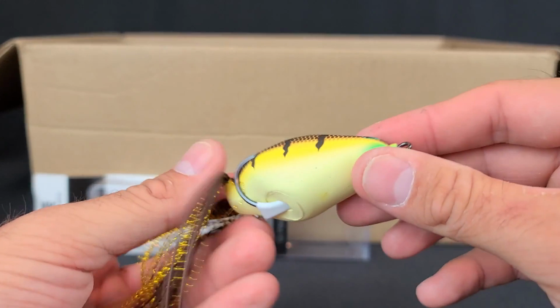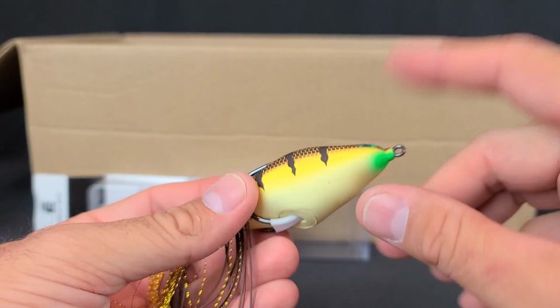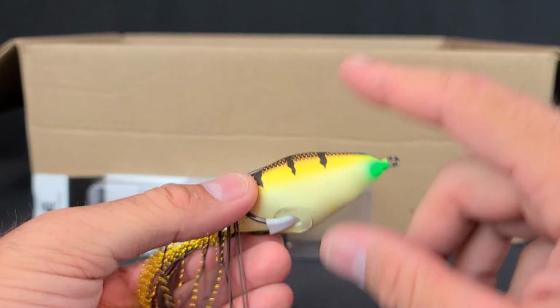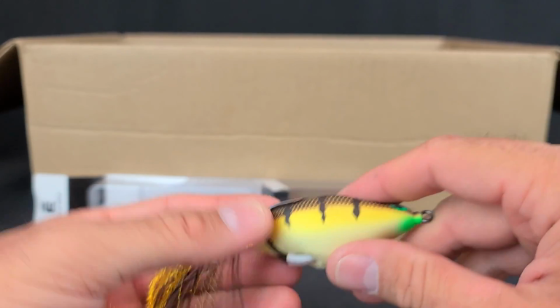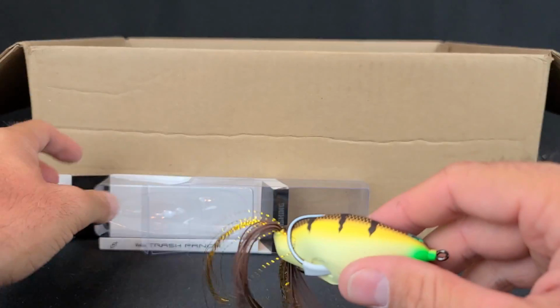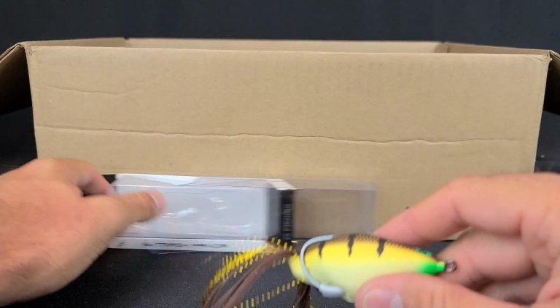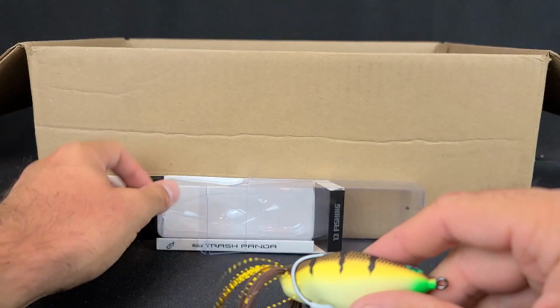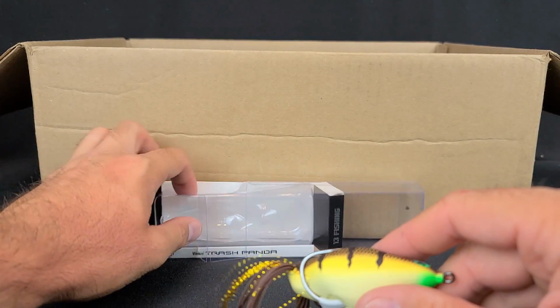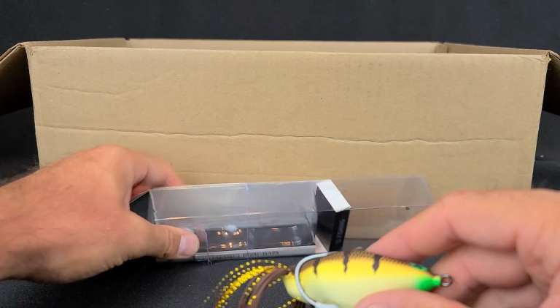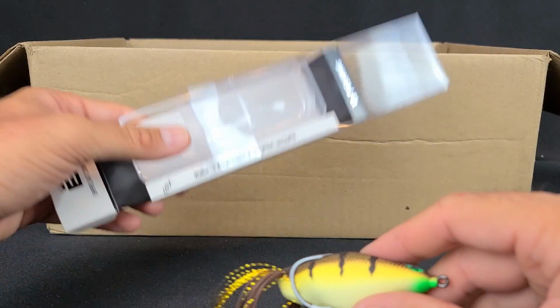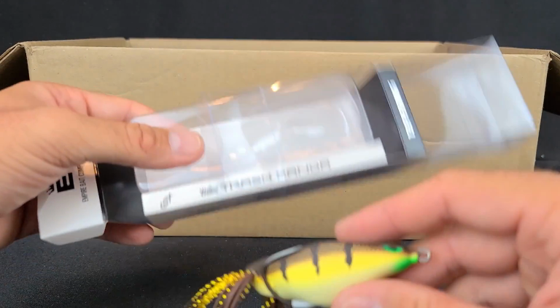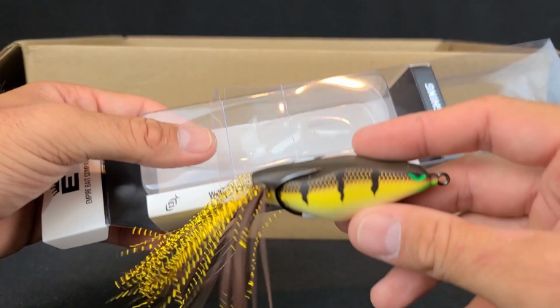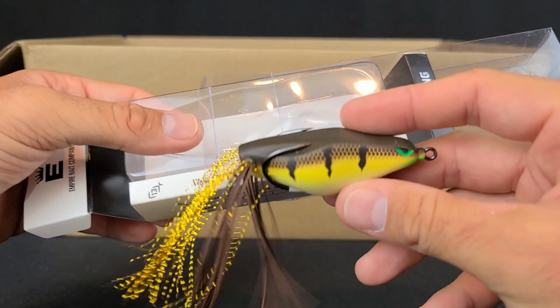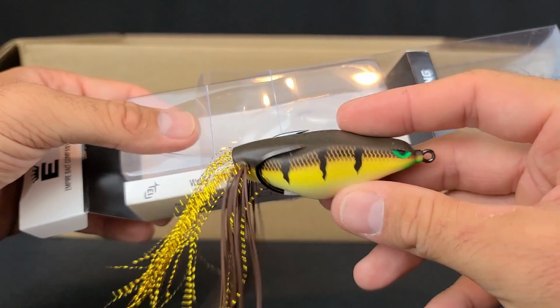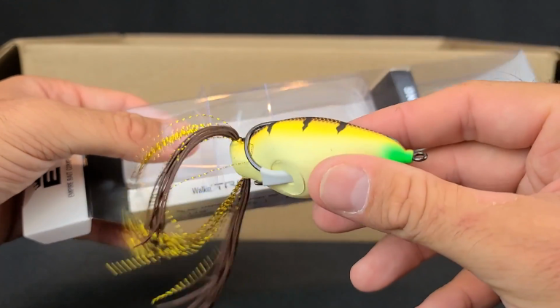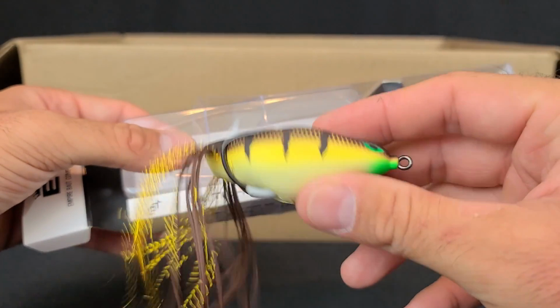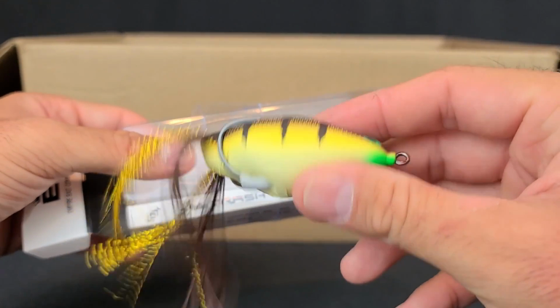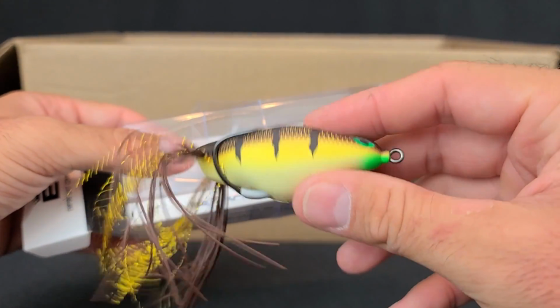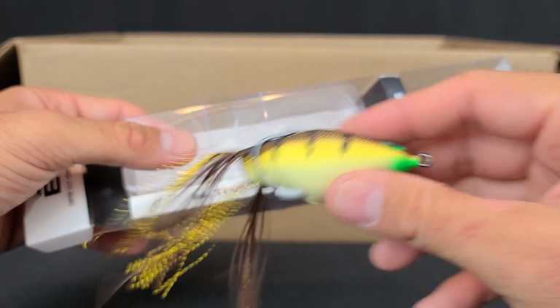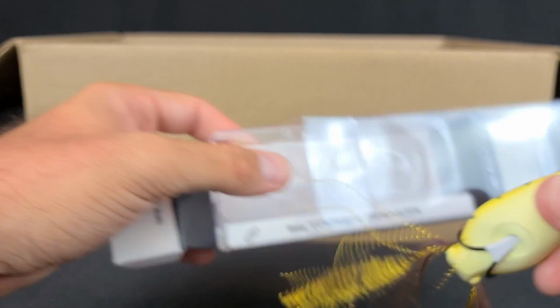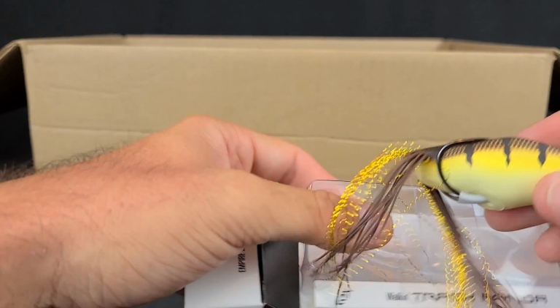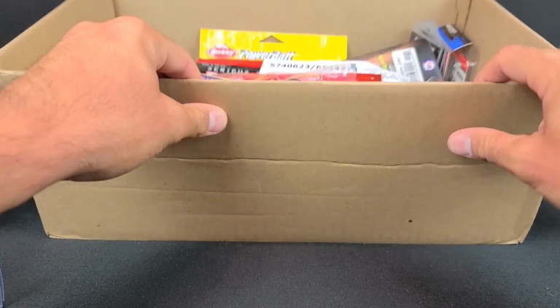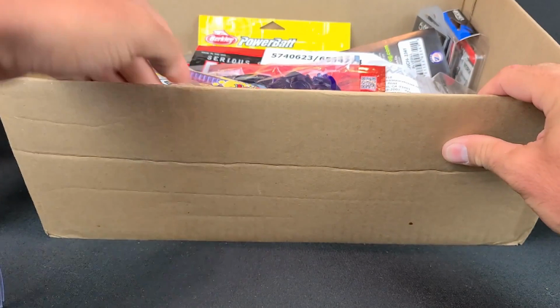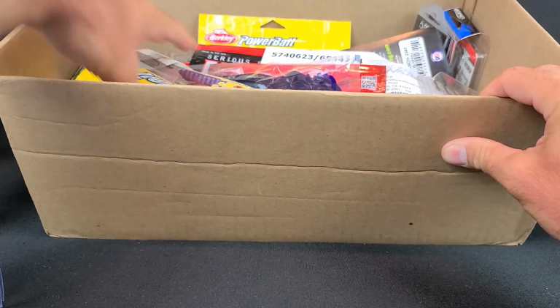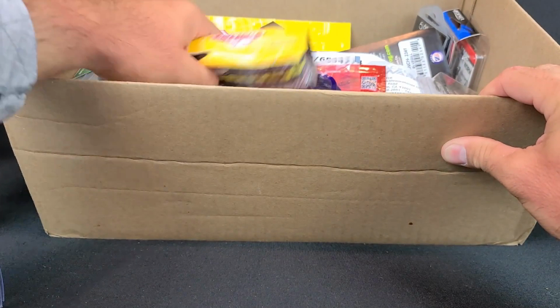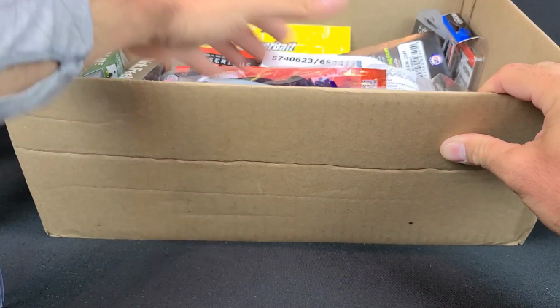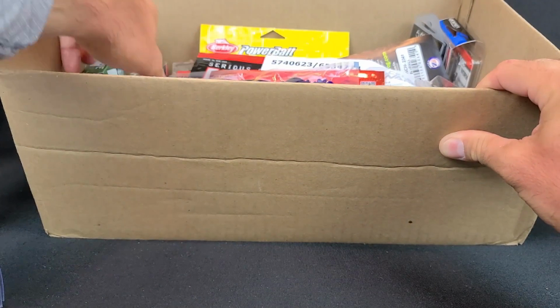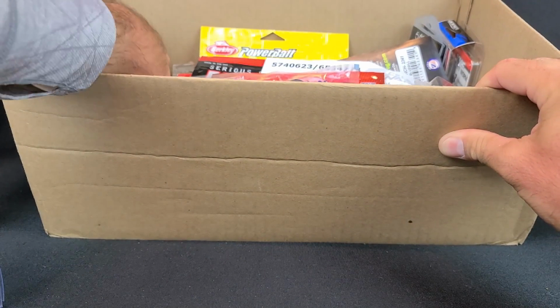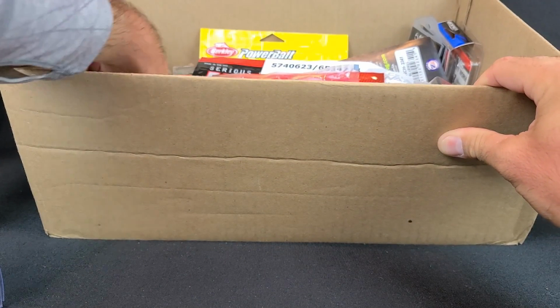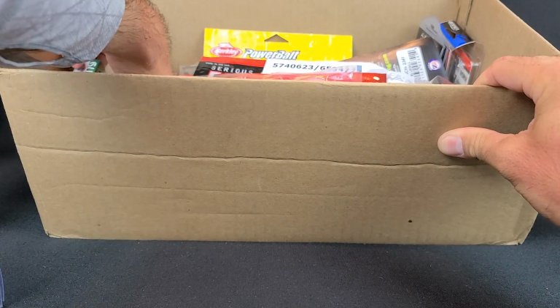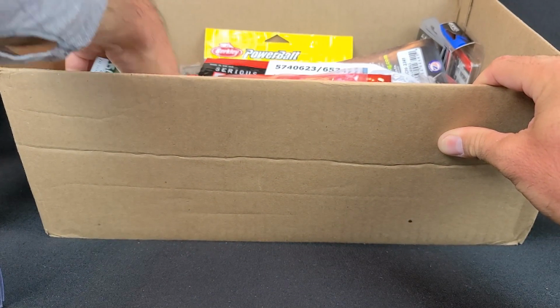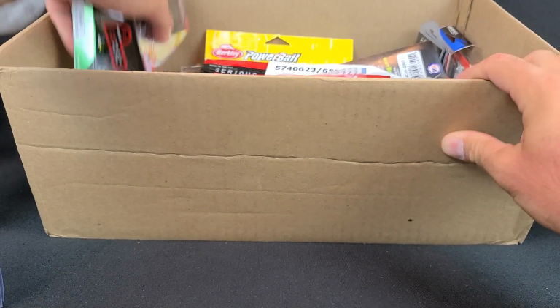Comment below and let me know if you've used the 13 Fishing Trash Pandas — cool looking frog. I thought I had one more frog in here, and yes I do.